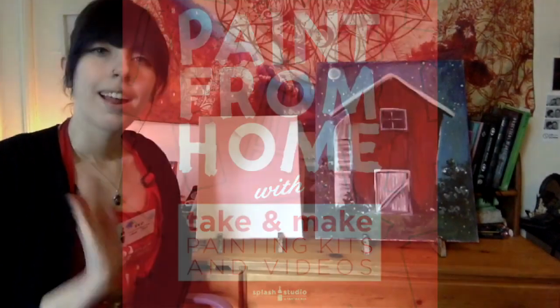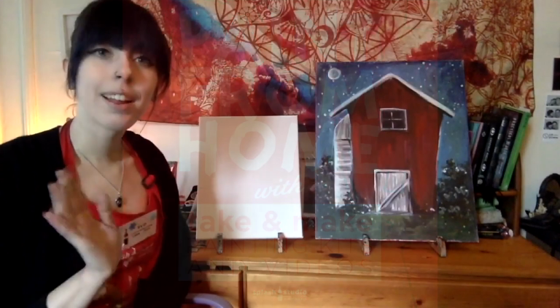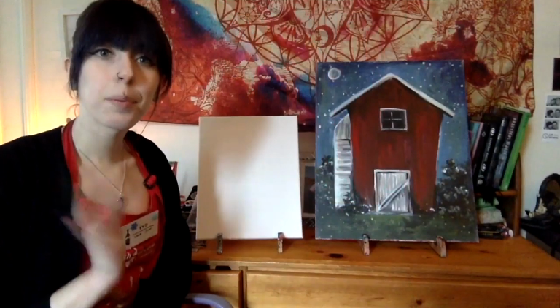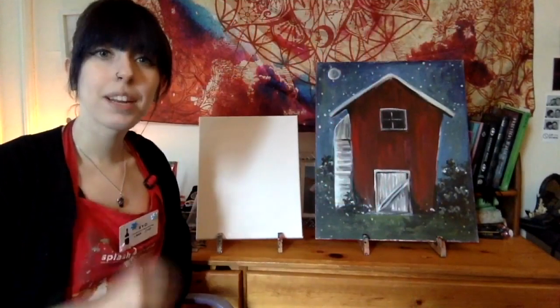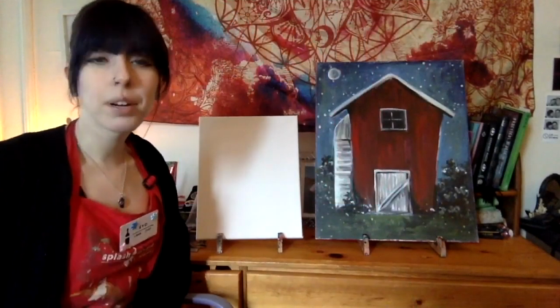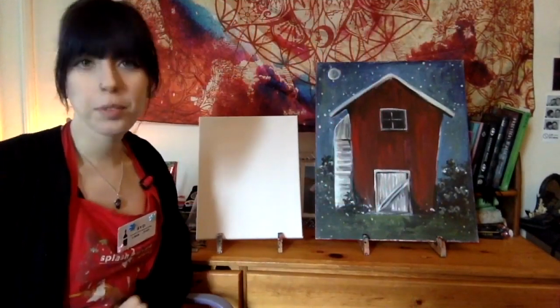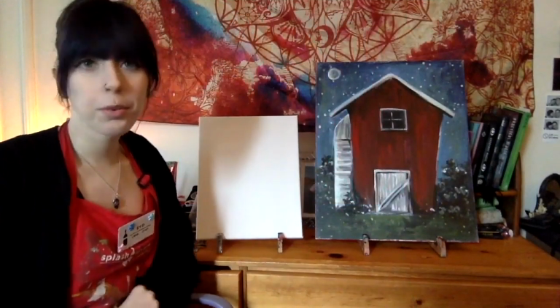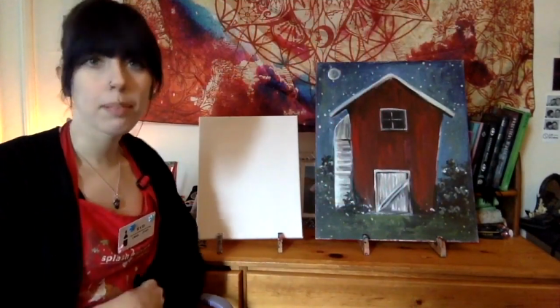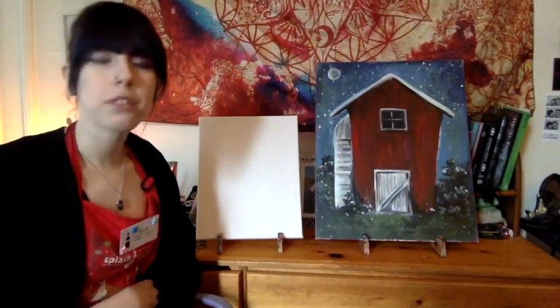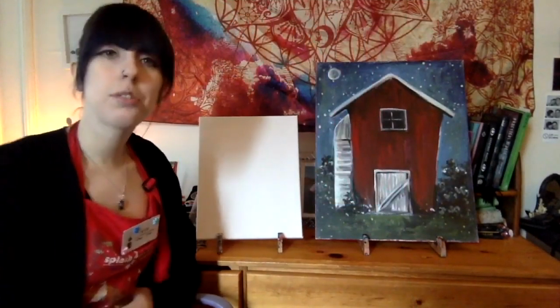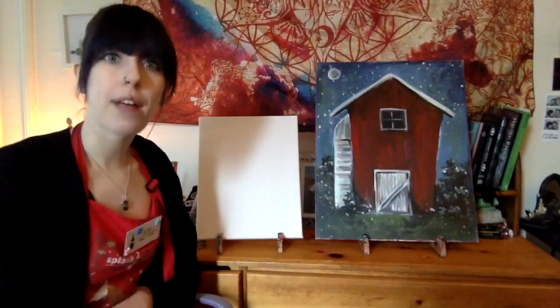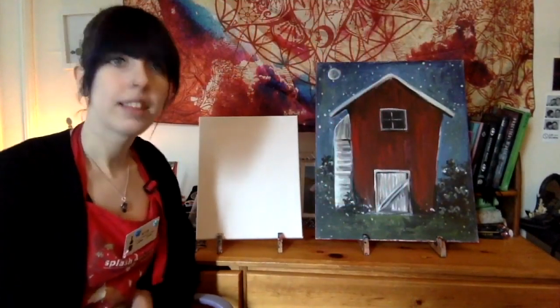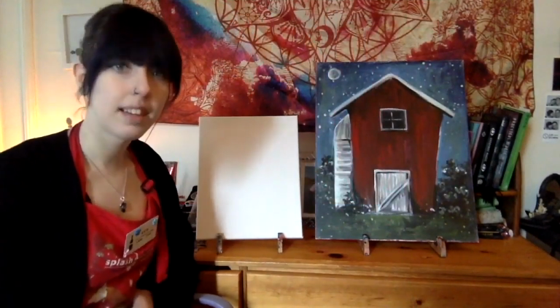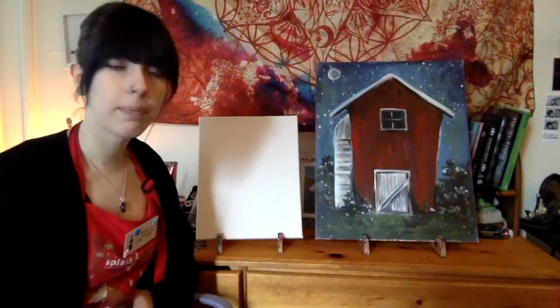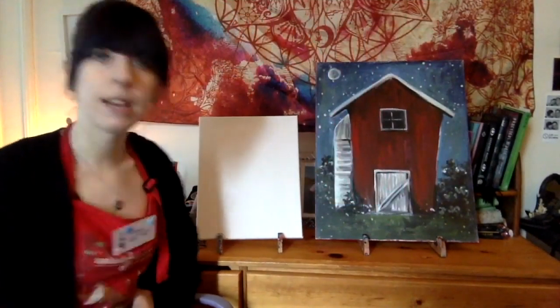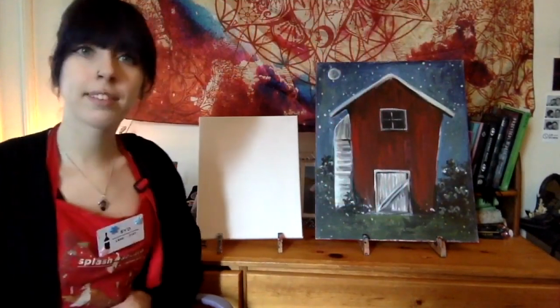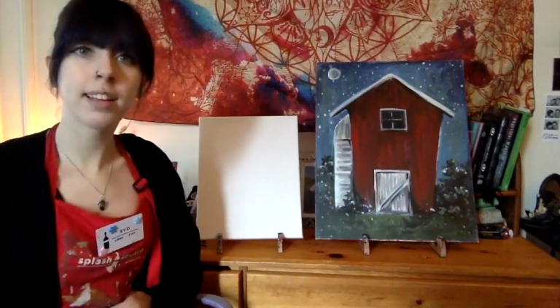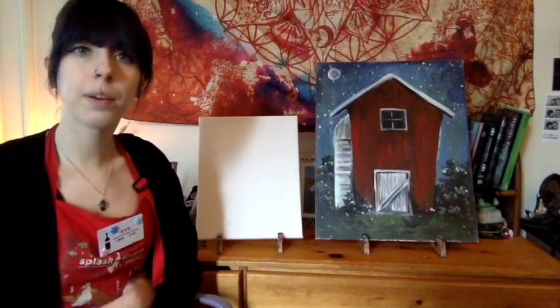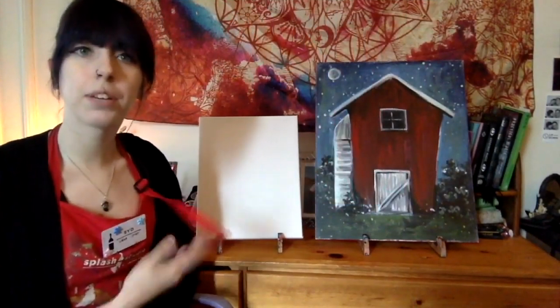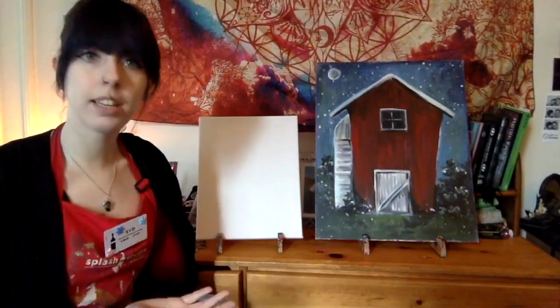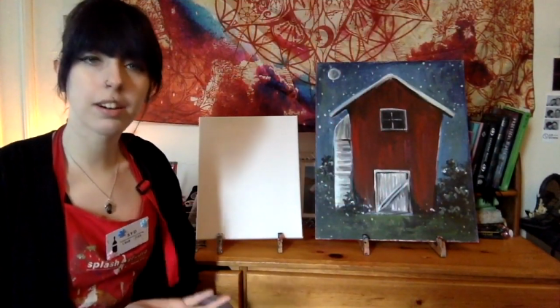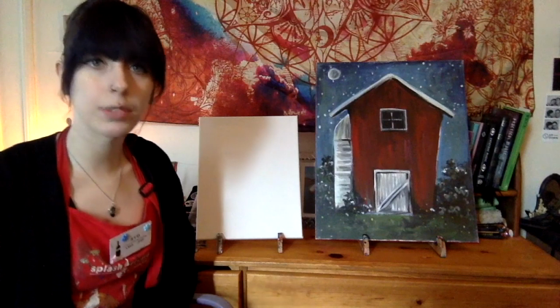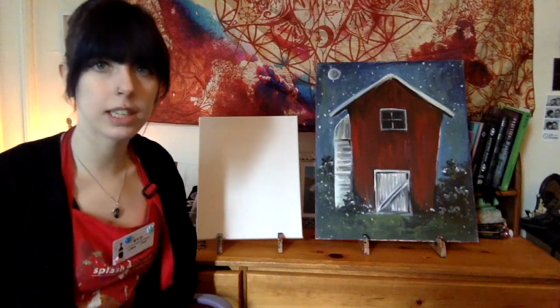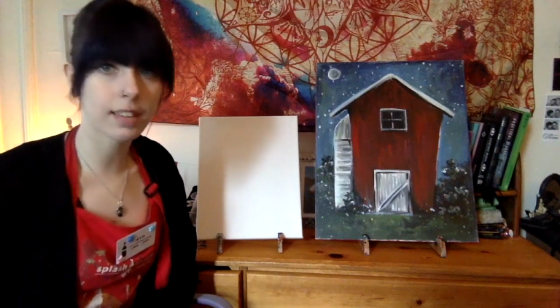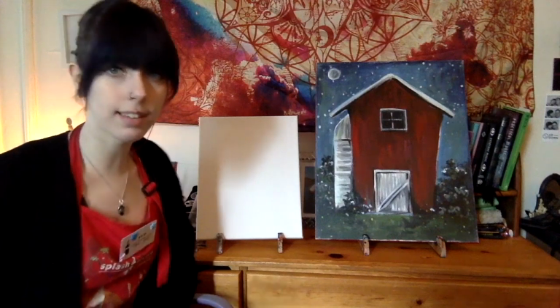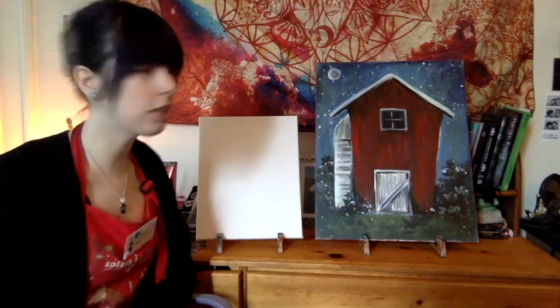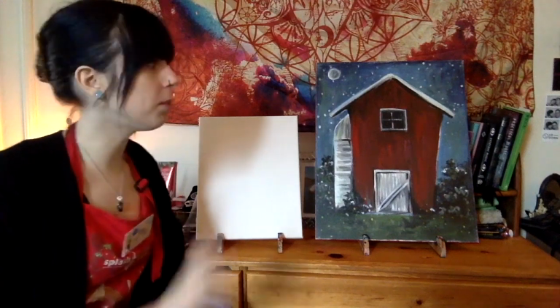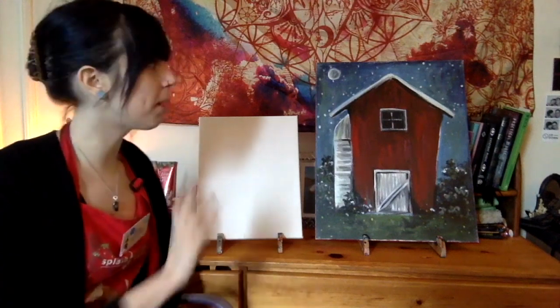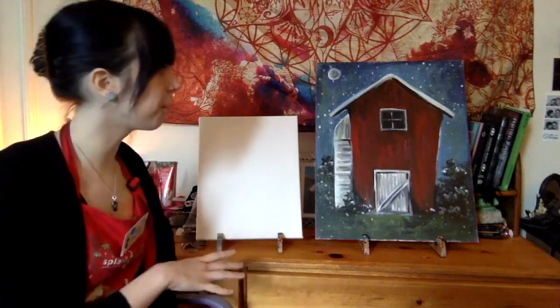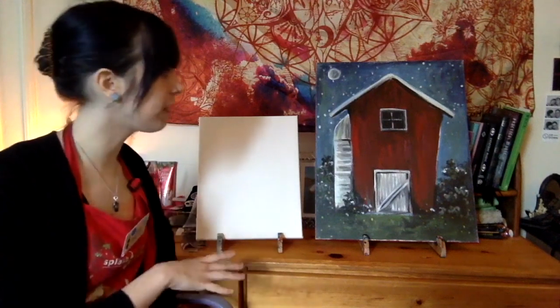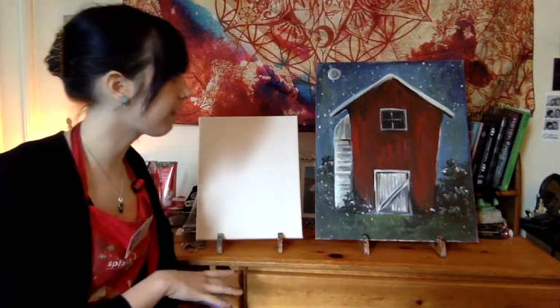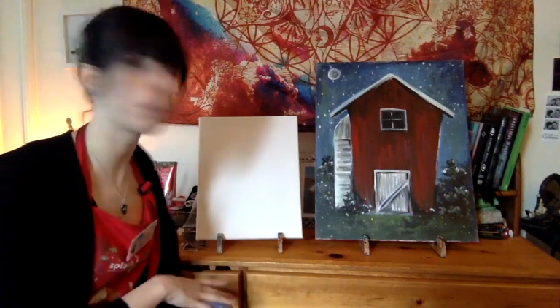Hello everybody! Welcome to Slash Studio Online. My name is Syd and I'm going to be your lead artist for today's session doing Barn in Spring.